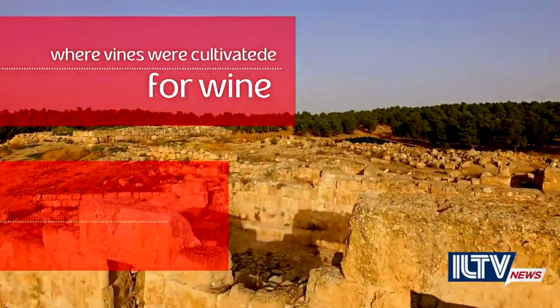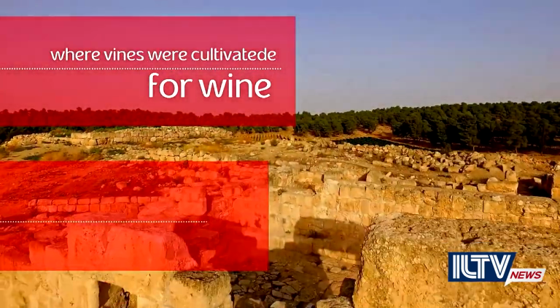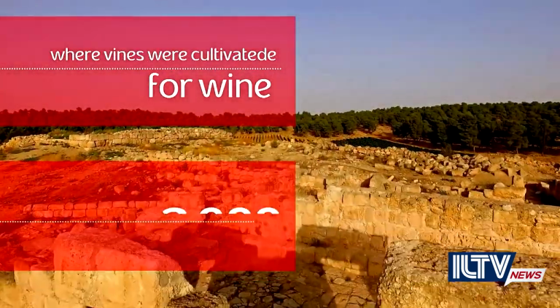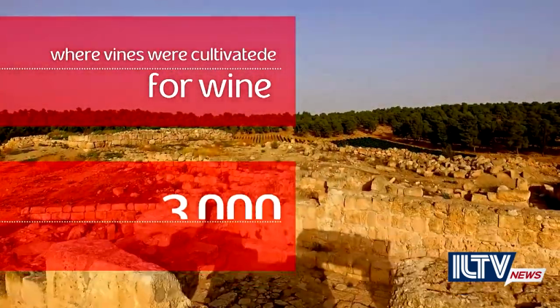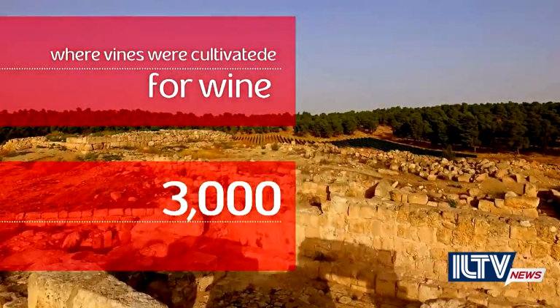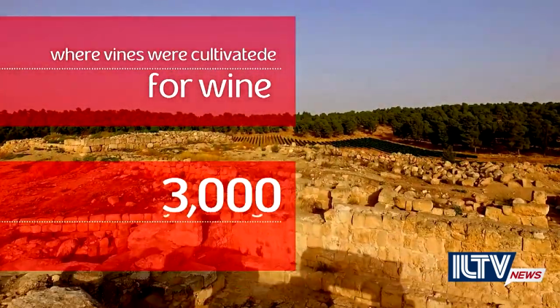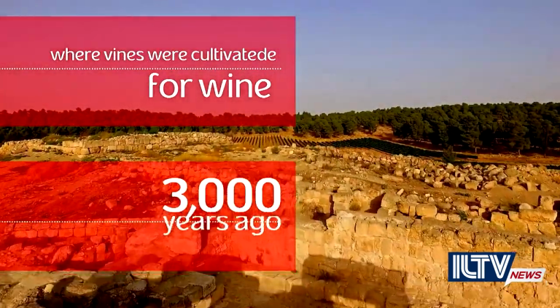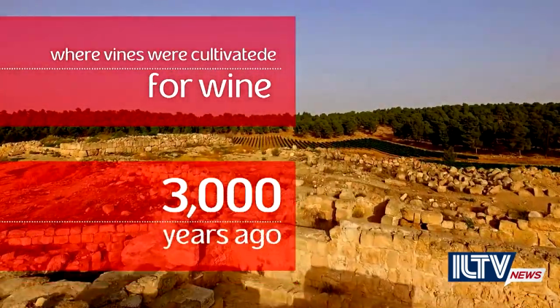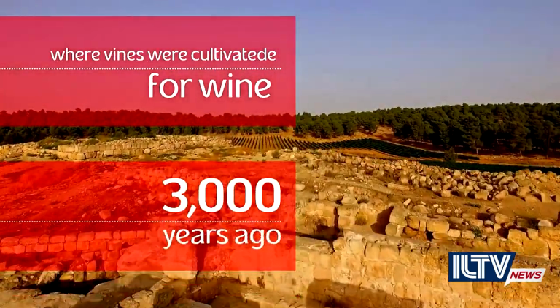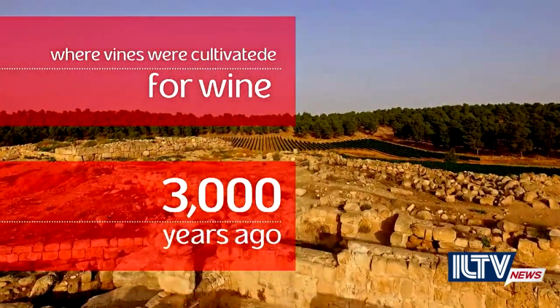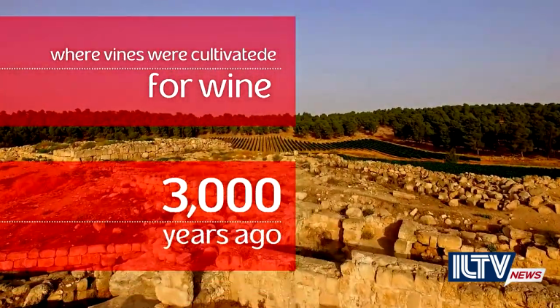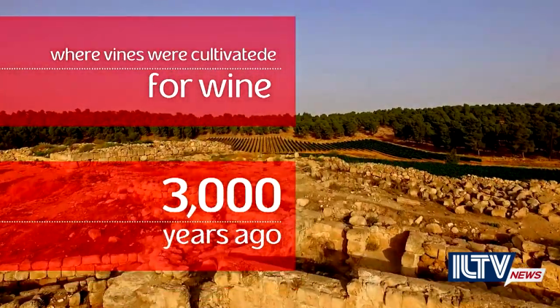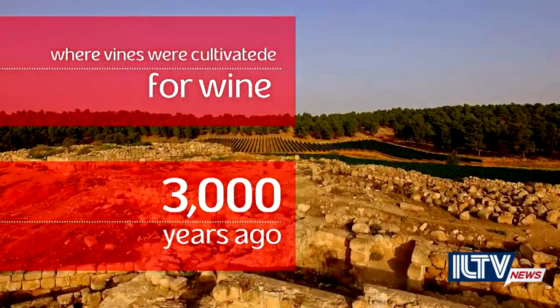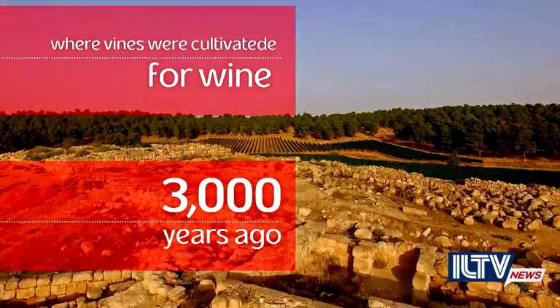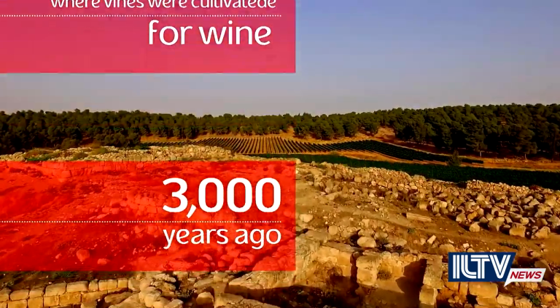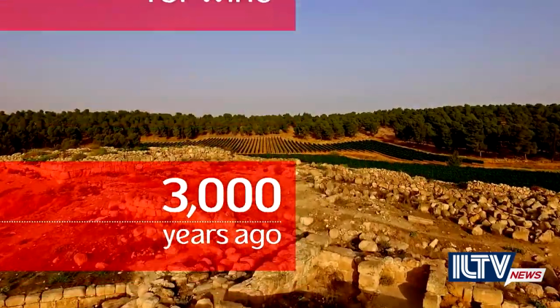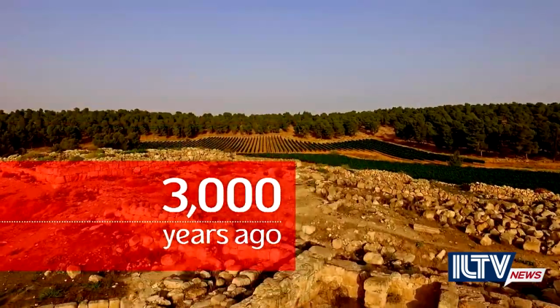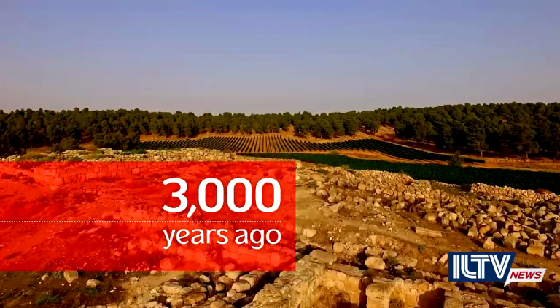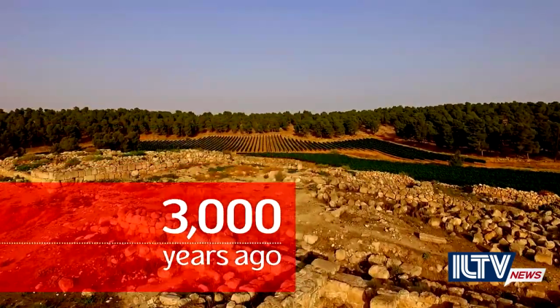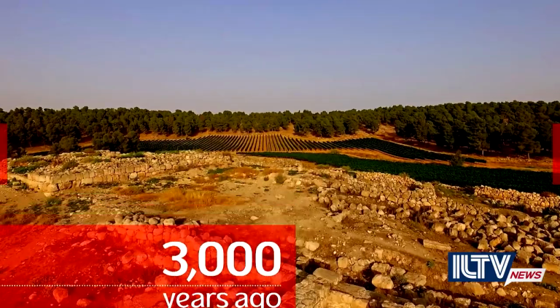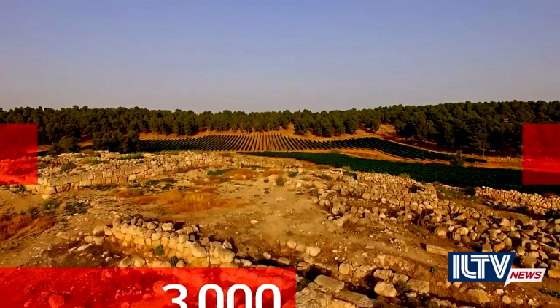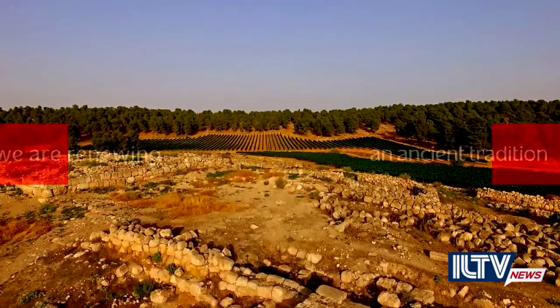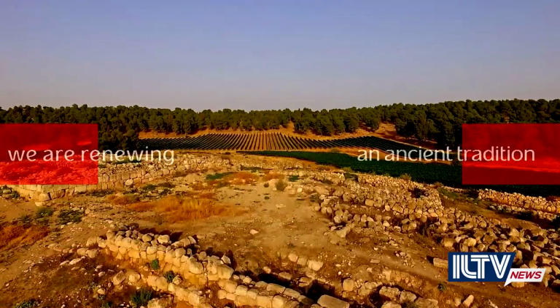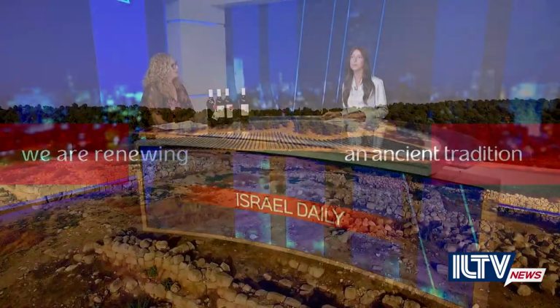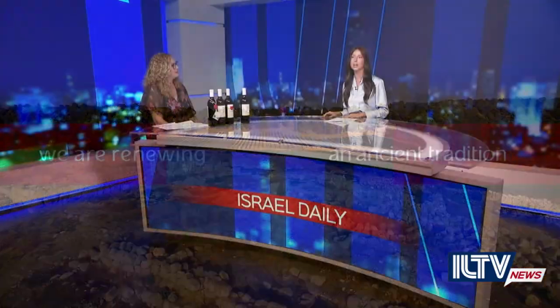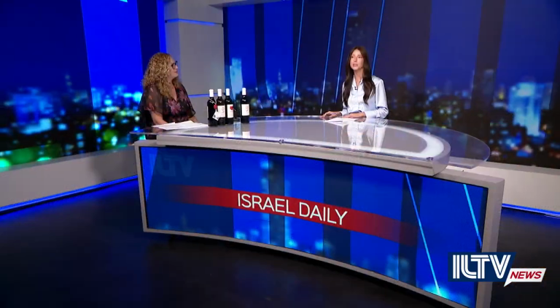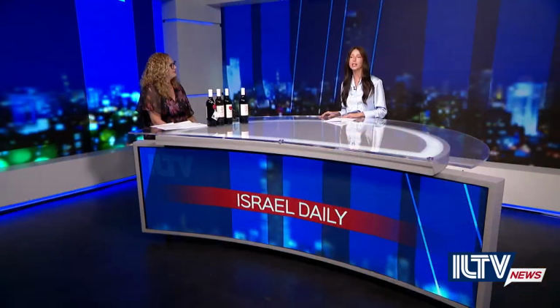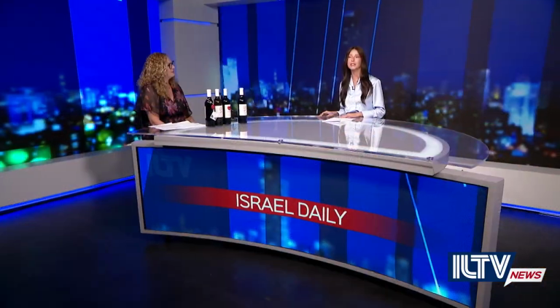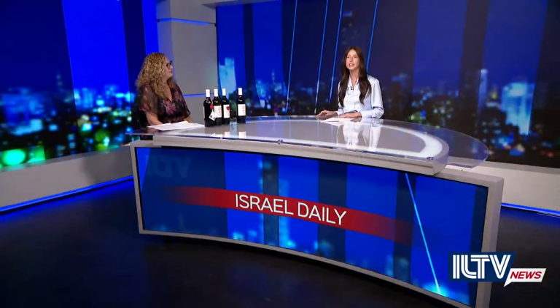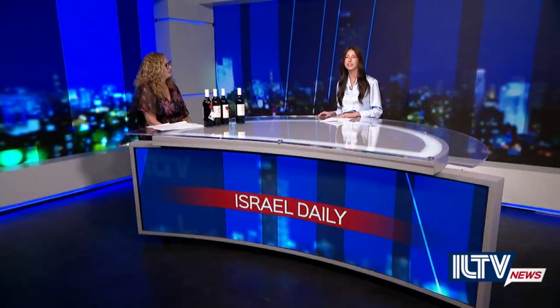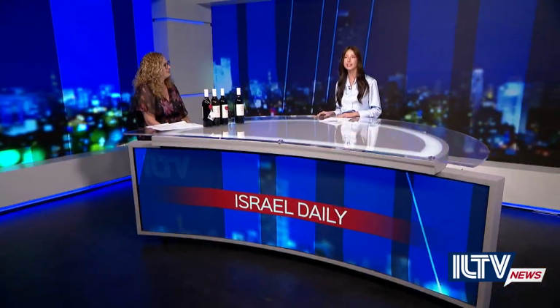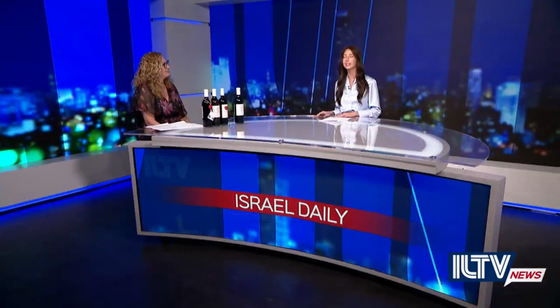Joining me now in studio with more is expert manager of the Yatir winery, Etty Edry.